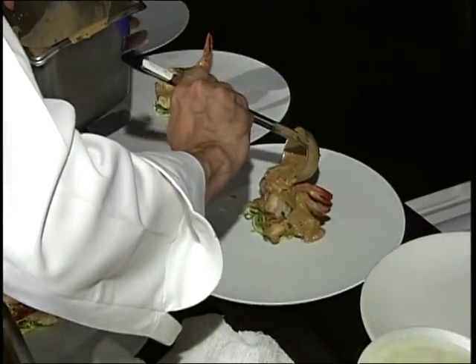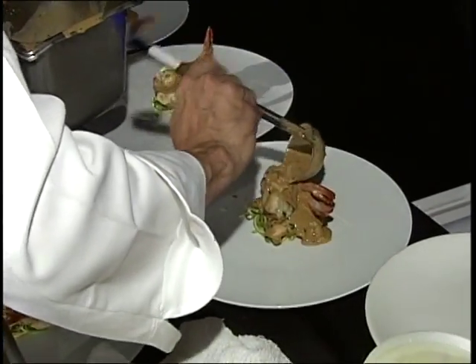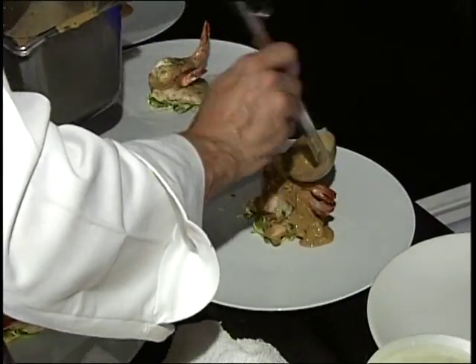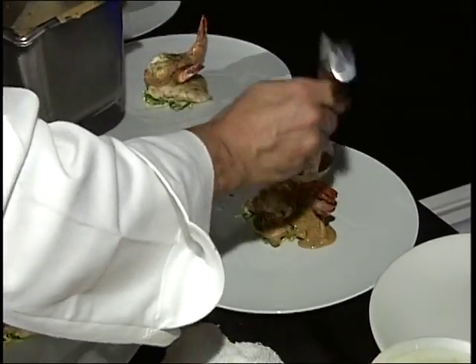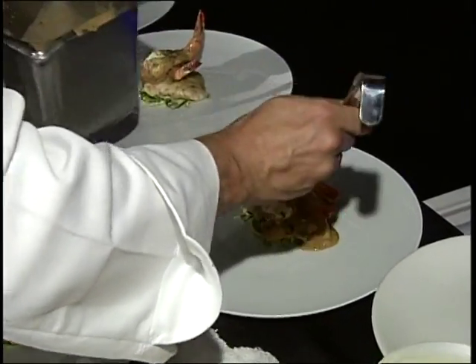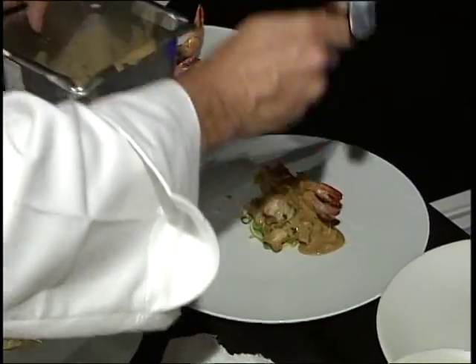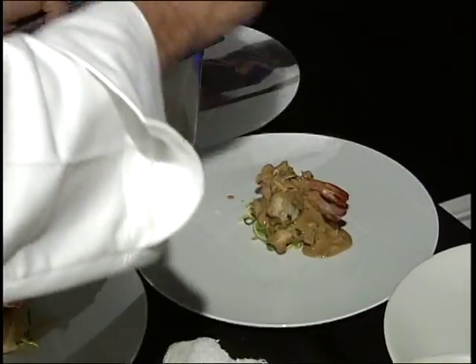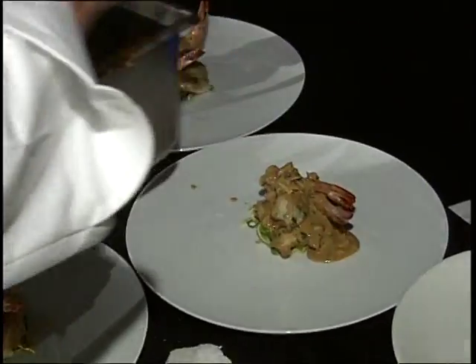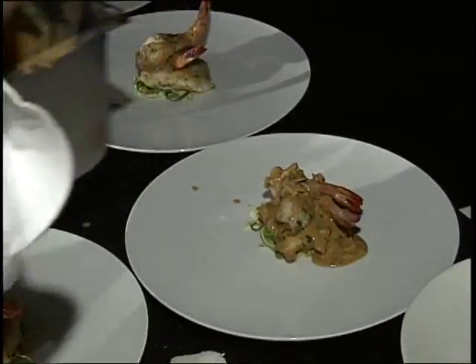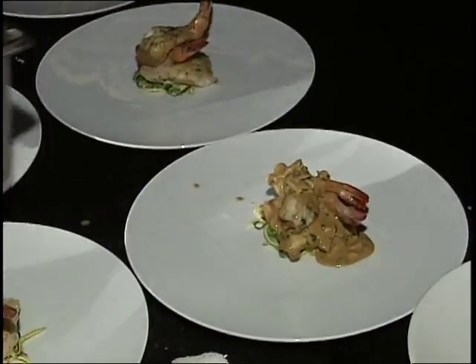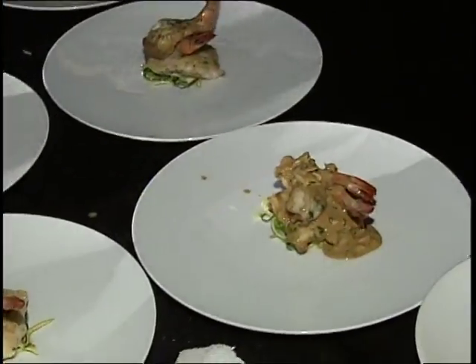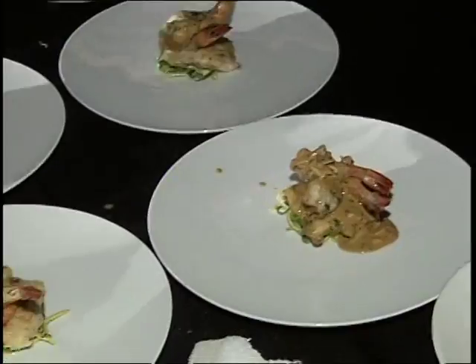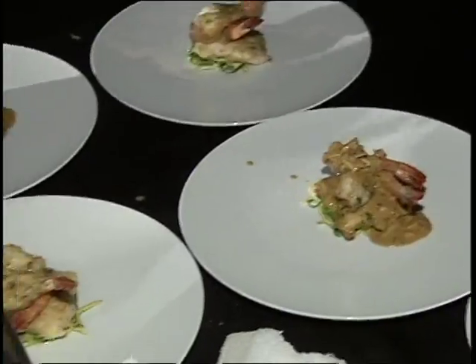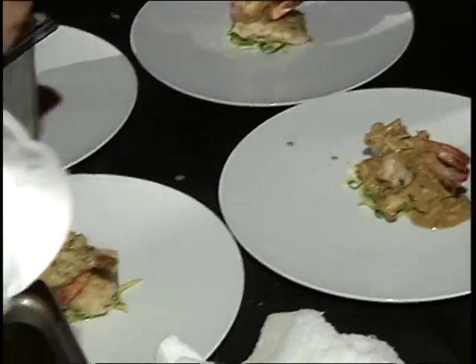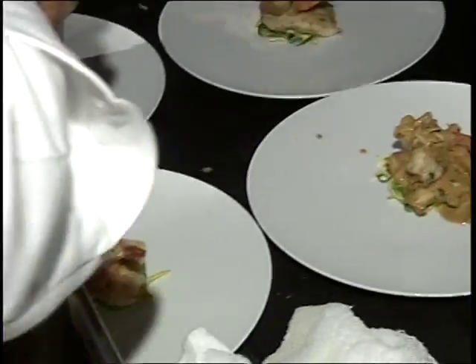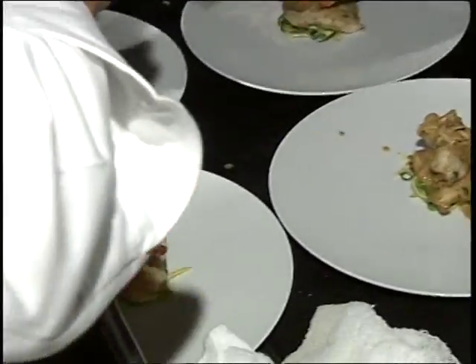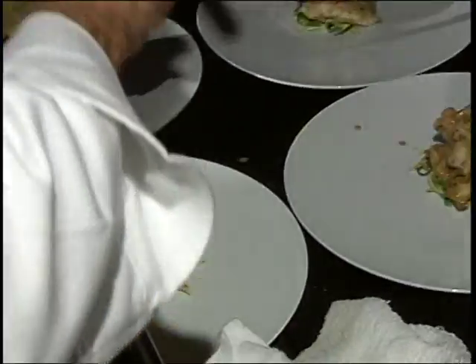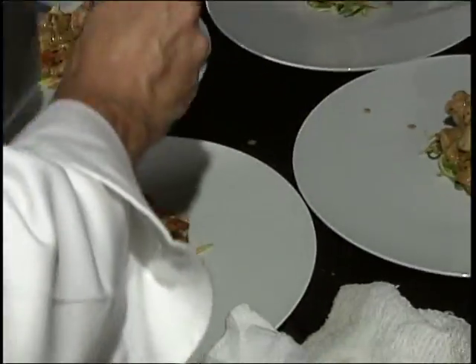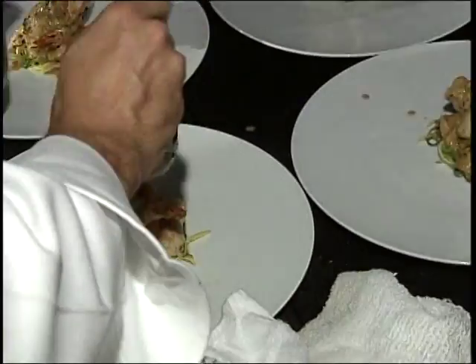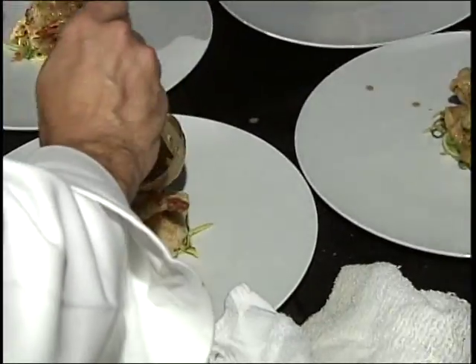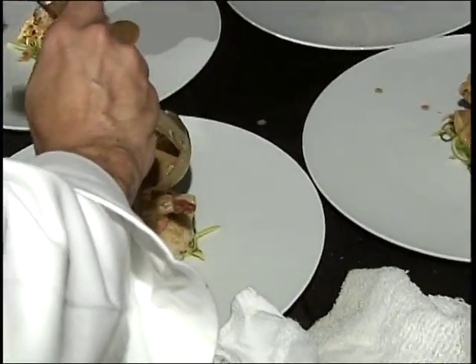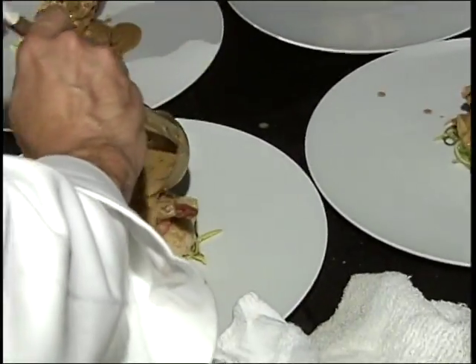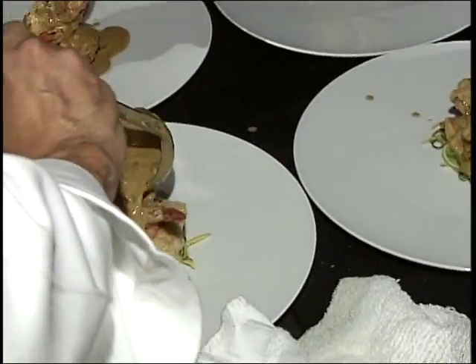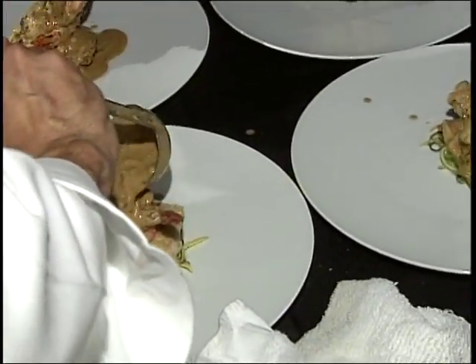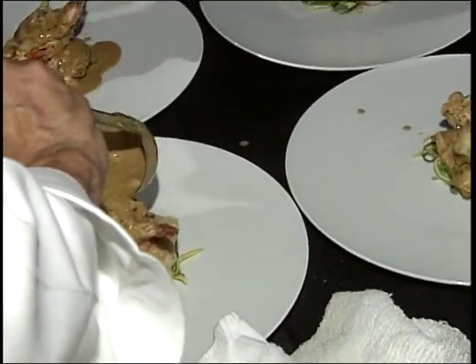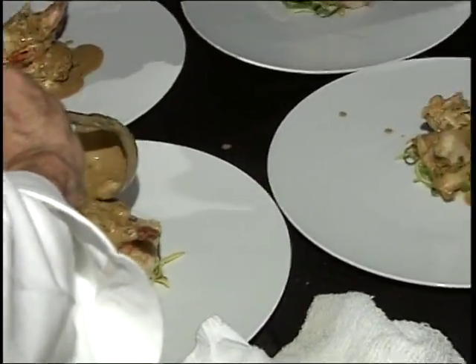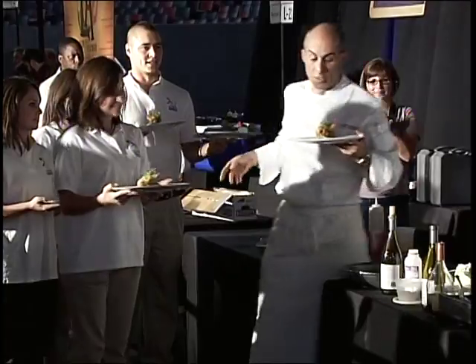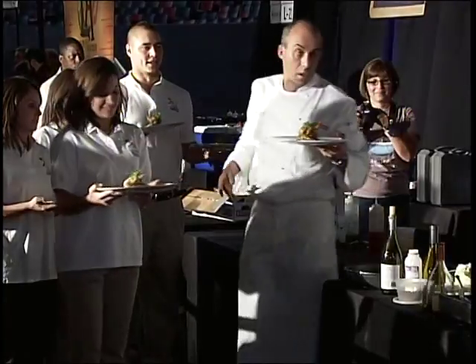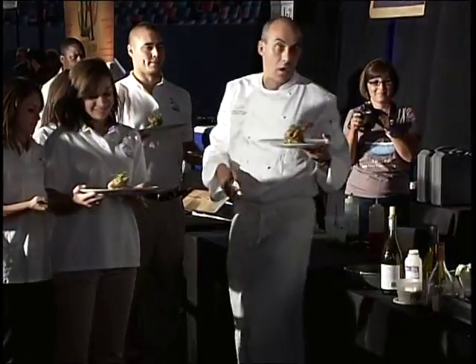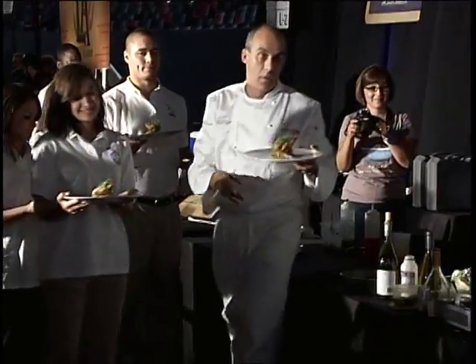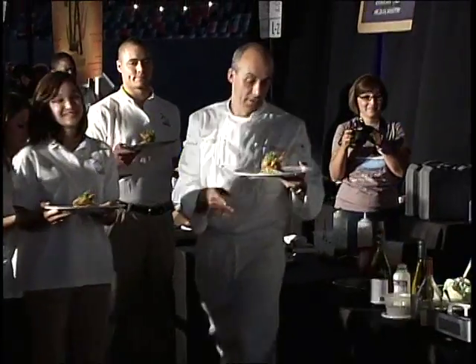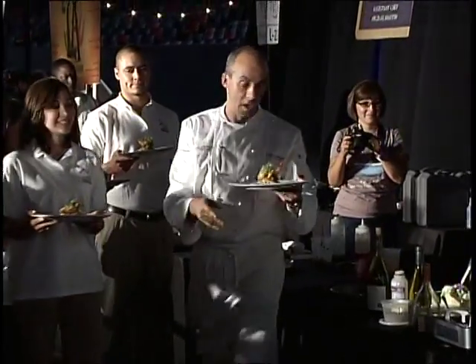If you can keep it simple — sauté it right, grill it right, fry it right — you can't be beat.